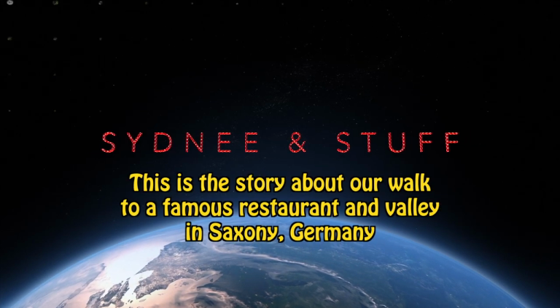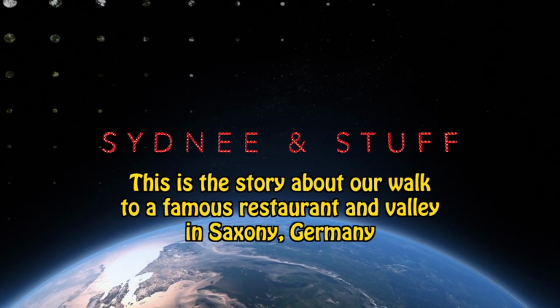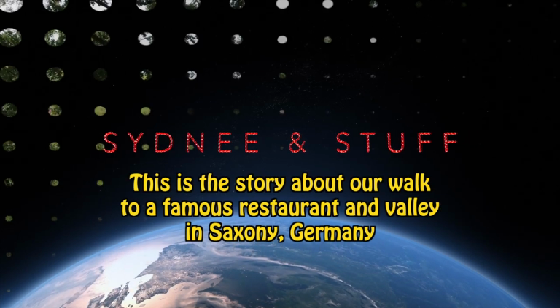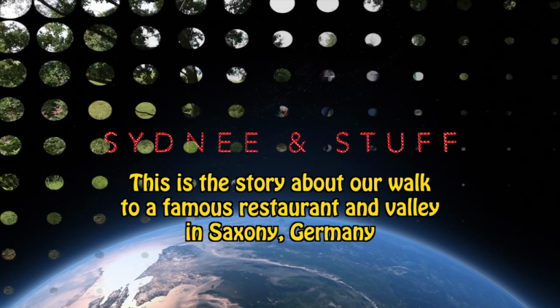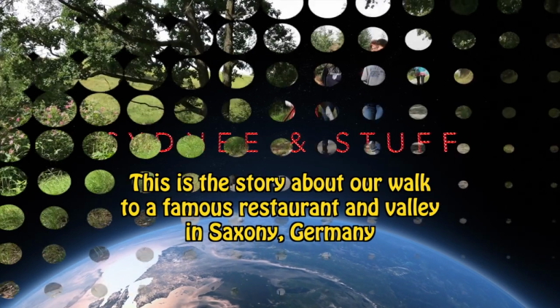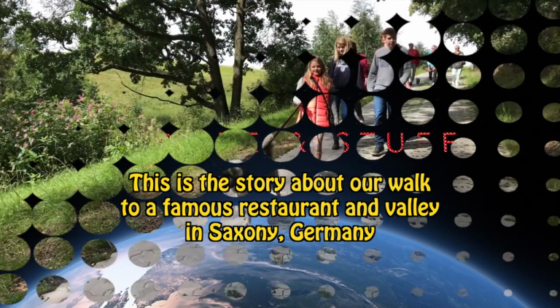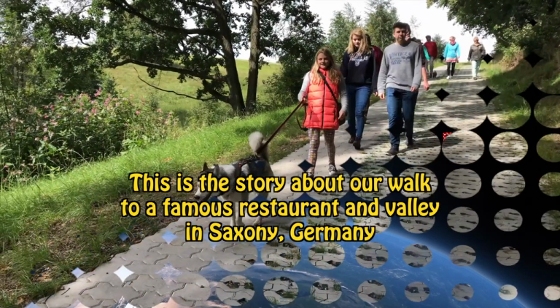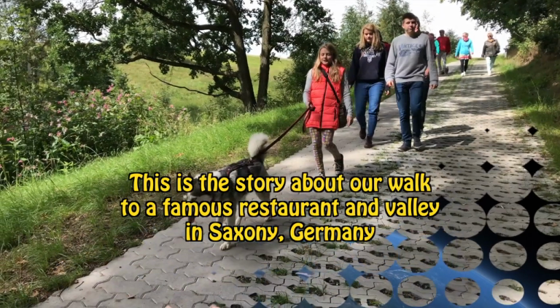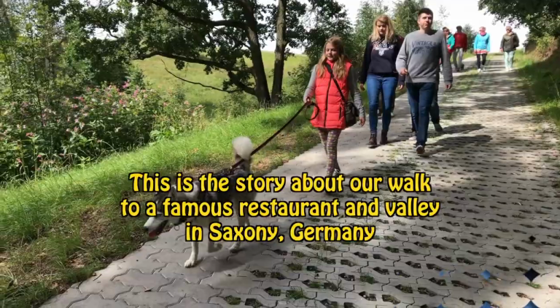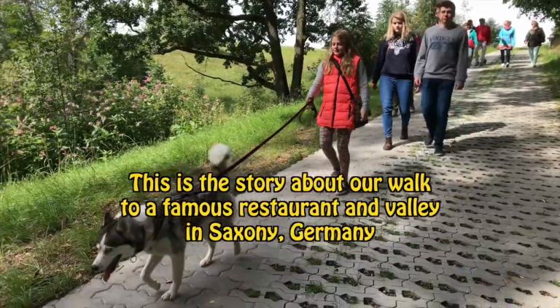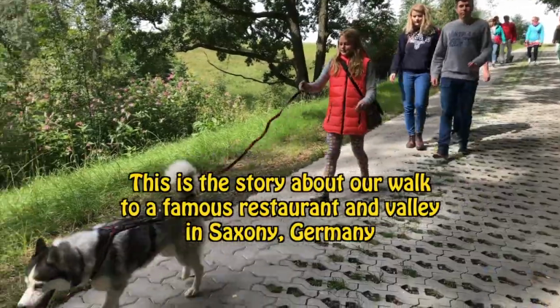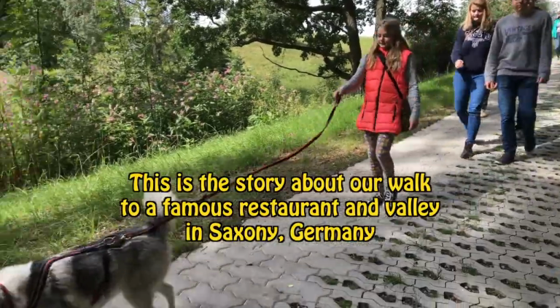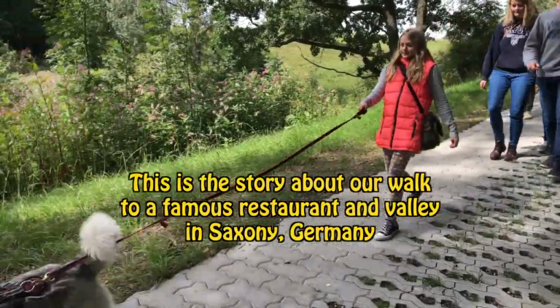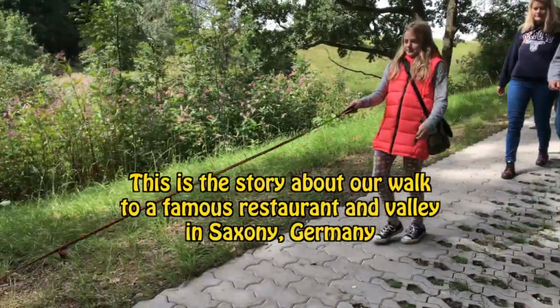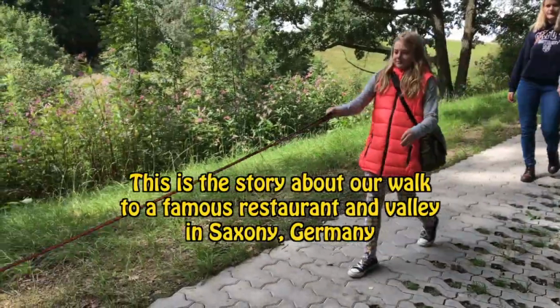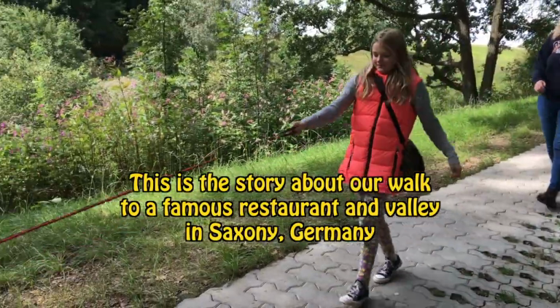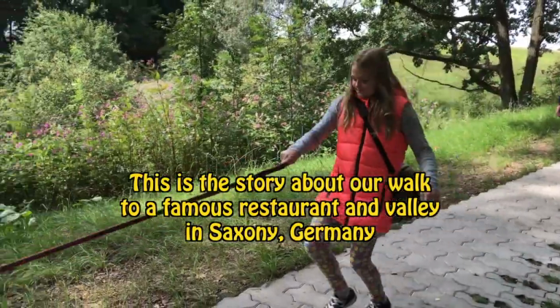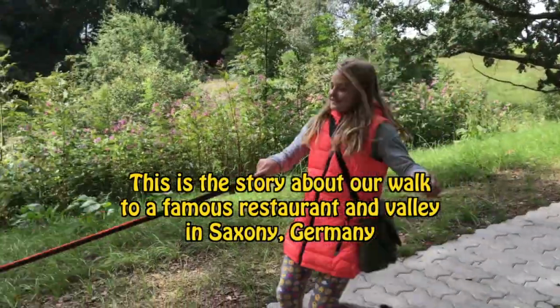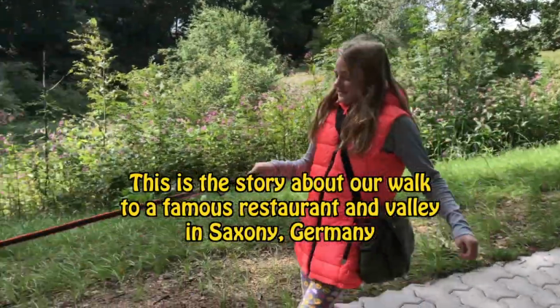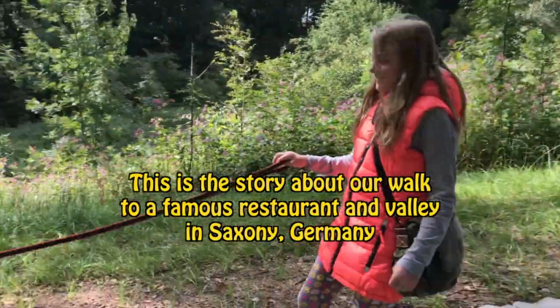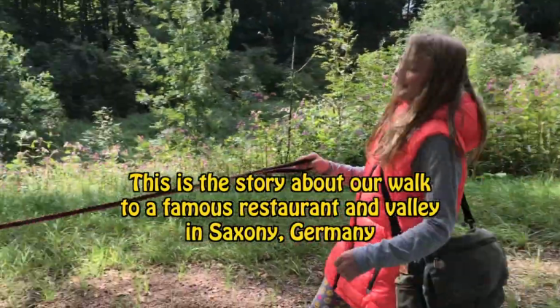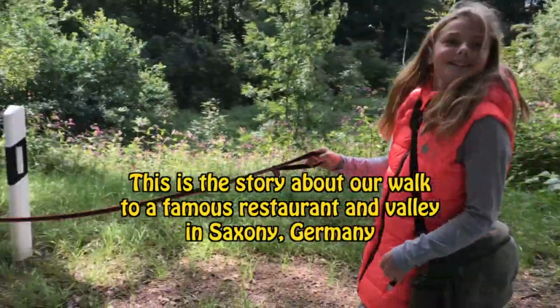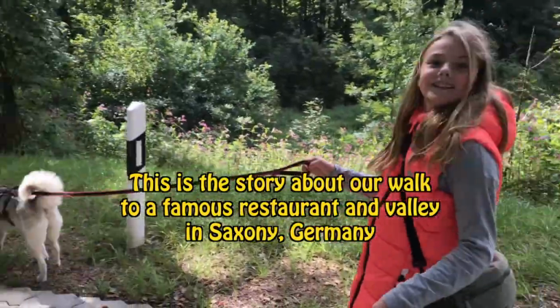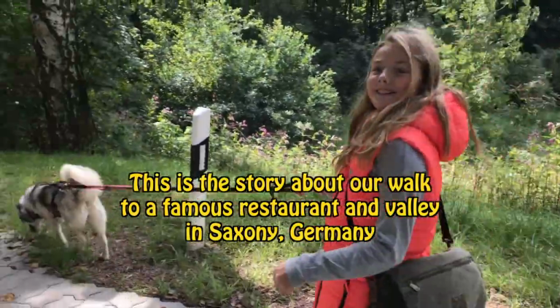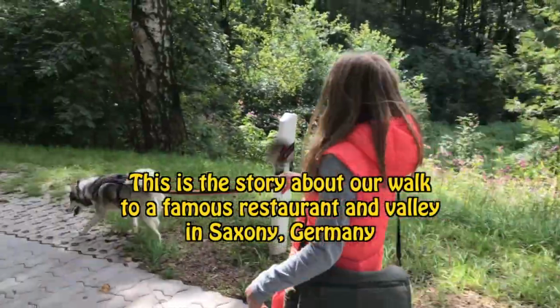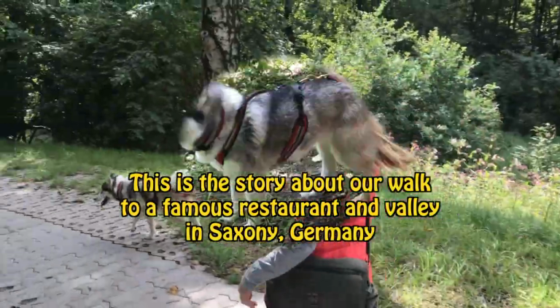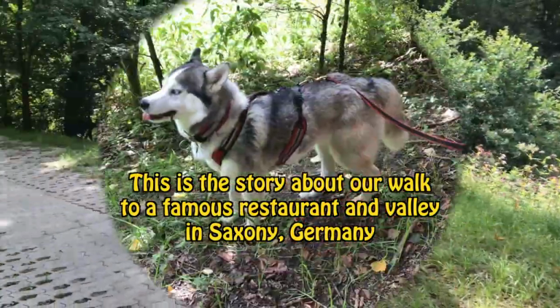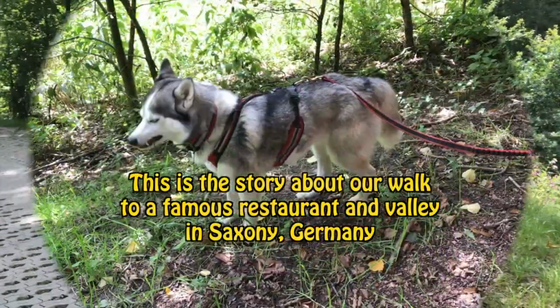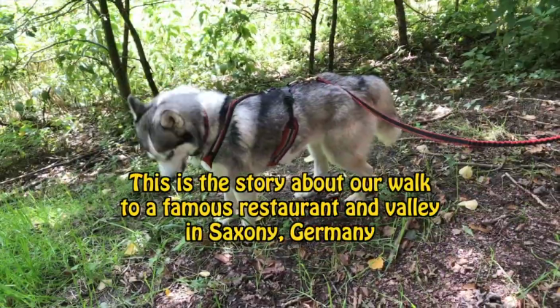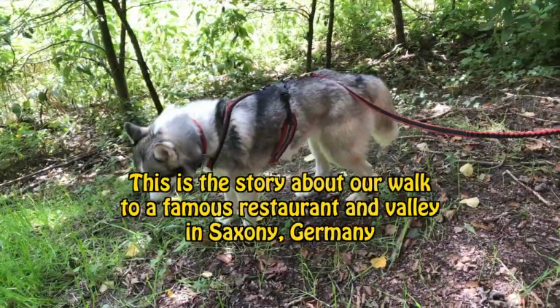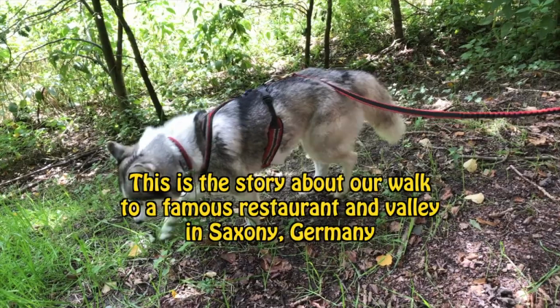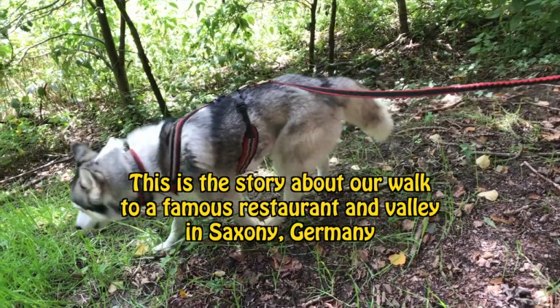Hey guys, this is our story about our walk to a famous restaurant and valley in Saxony, Germany.